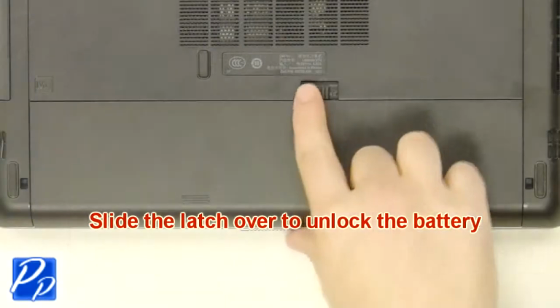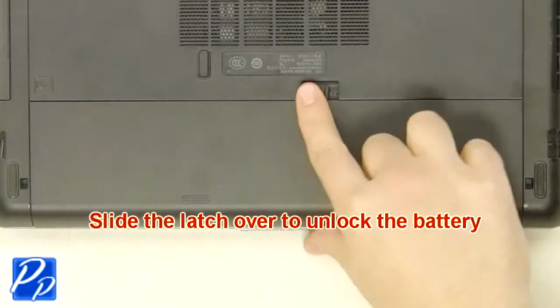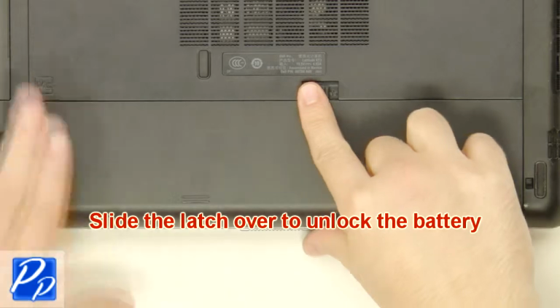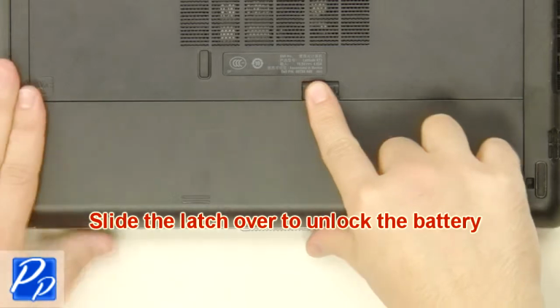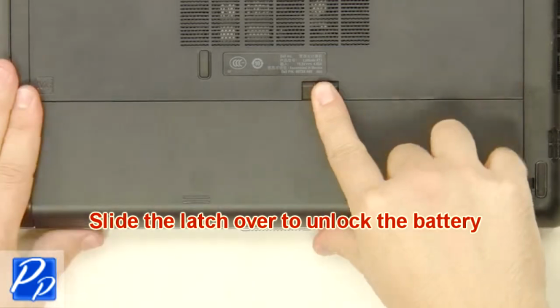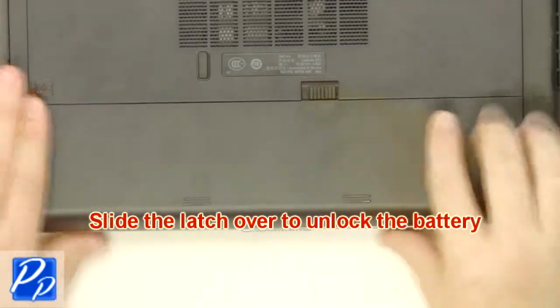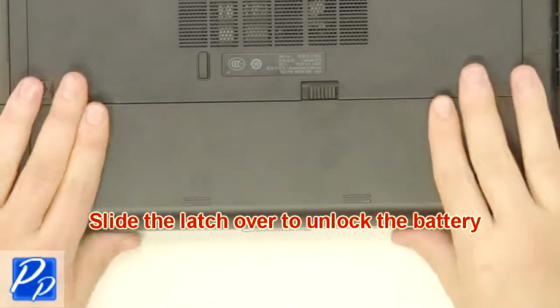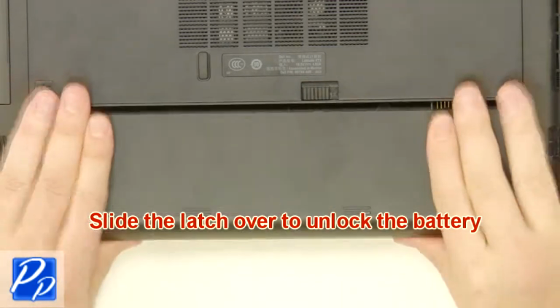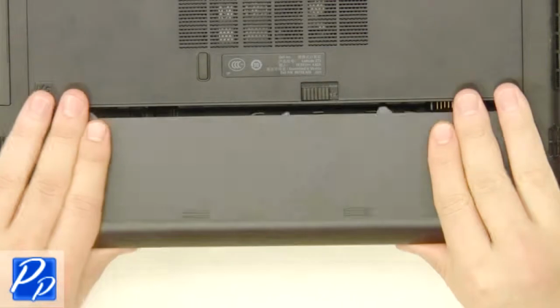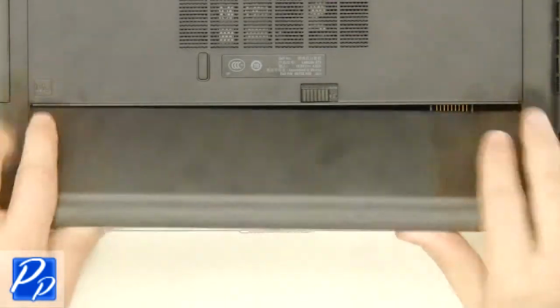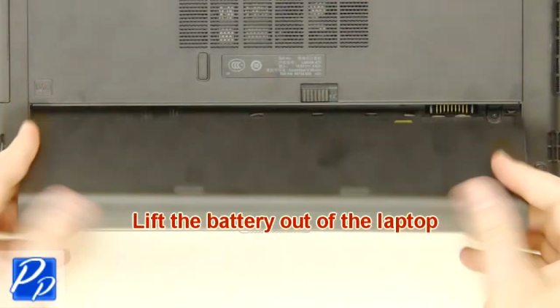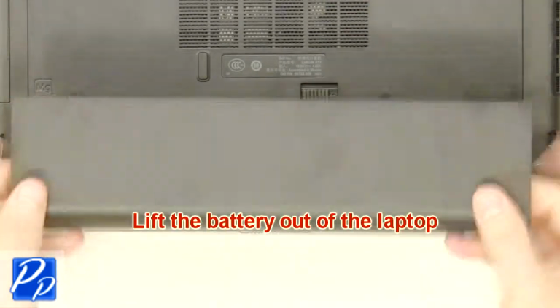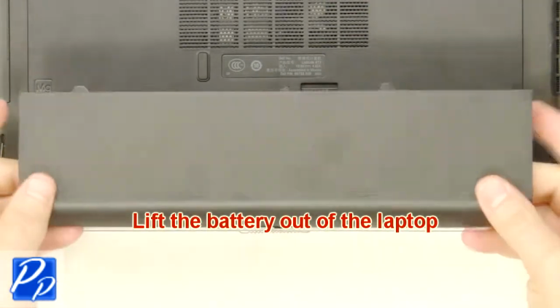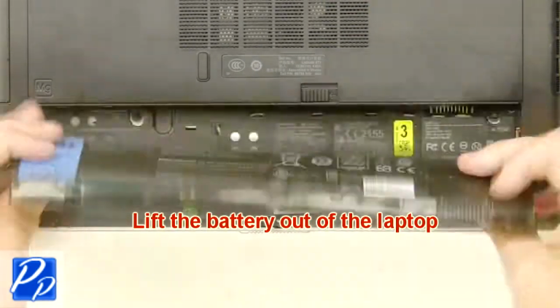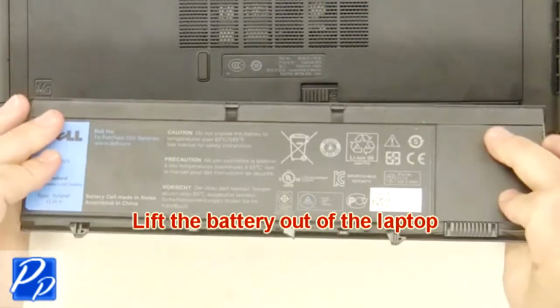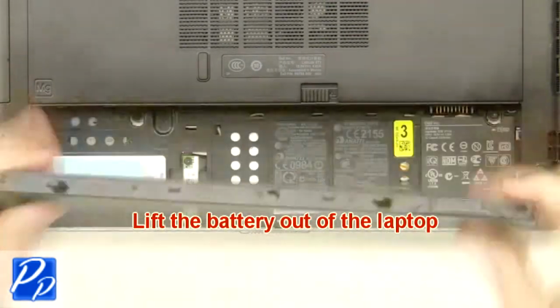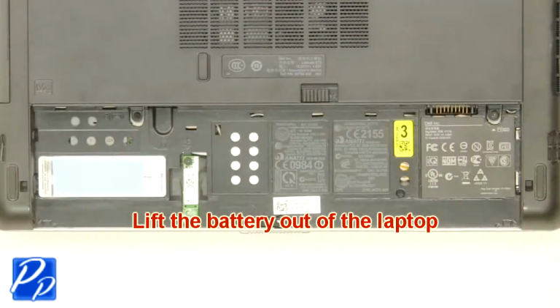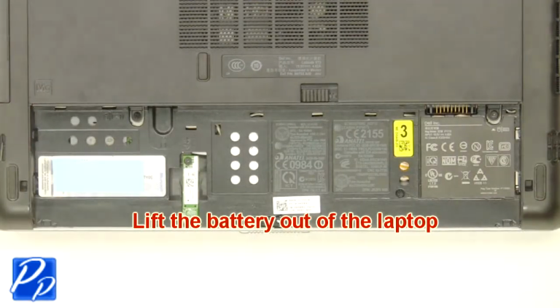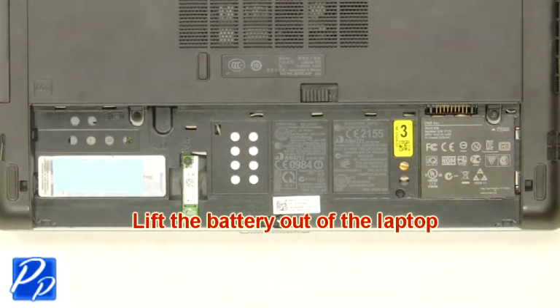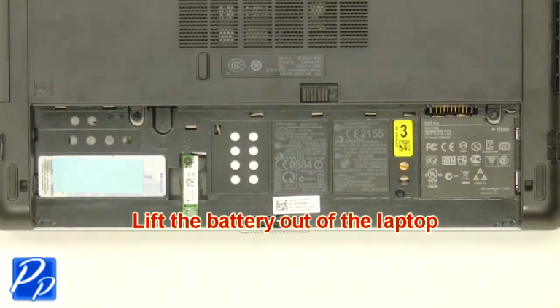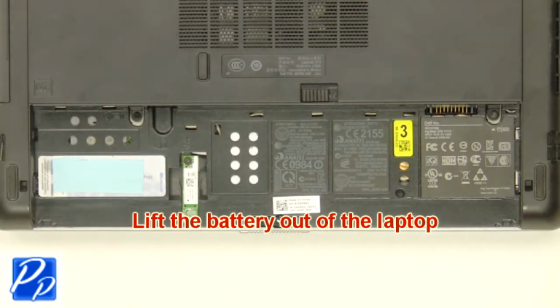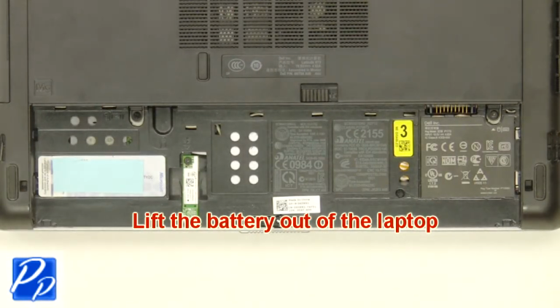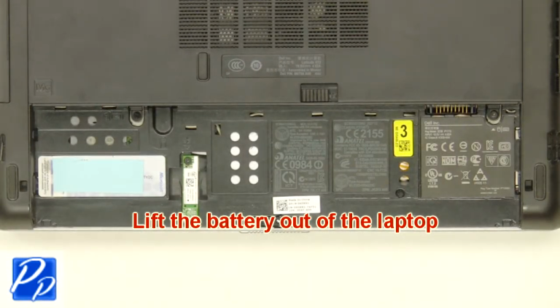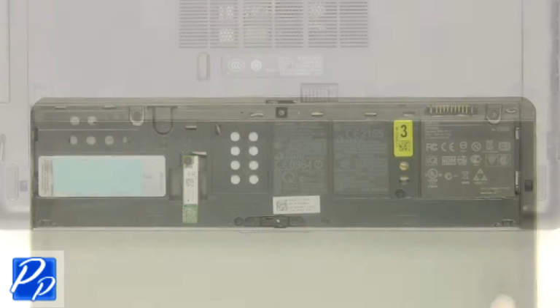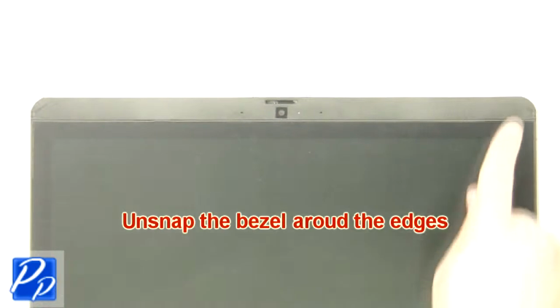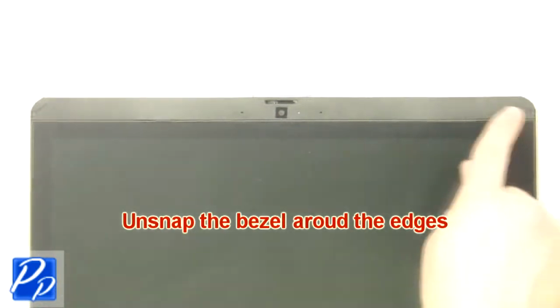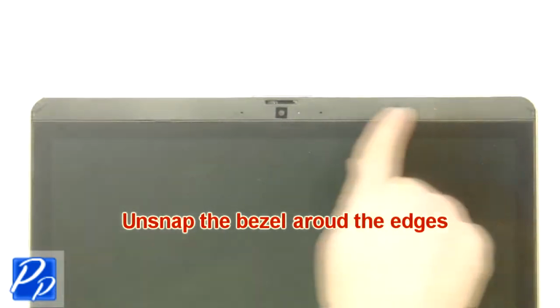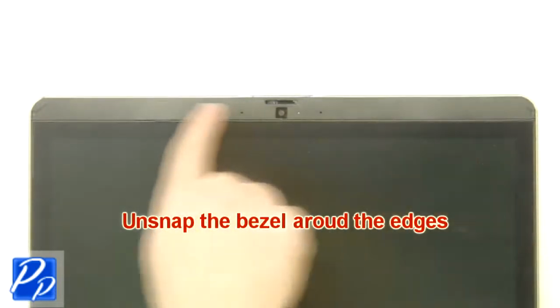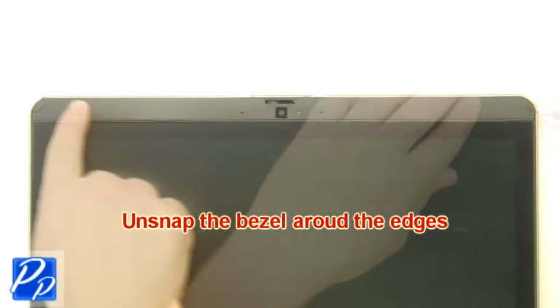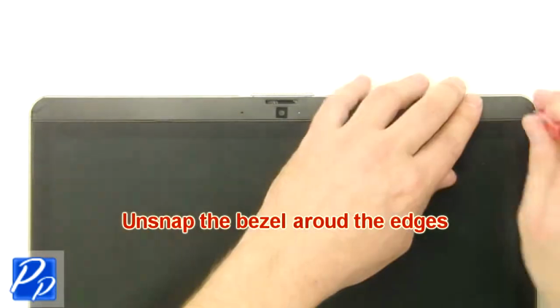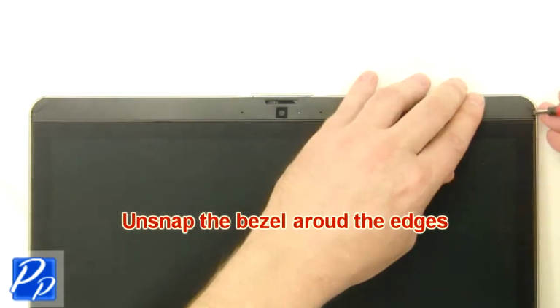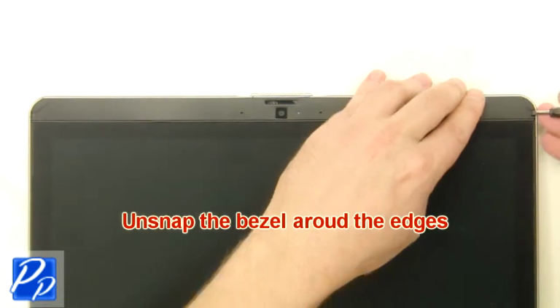Slide the latch over to unlock the battery. Lift the battery out of the laptop. Unsnap the bezel around the edges.